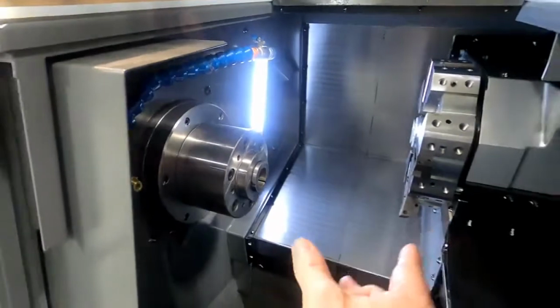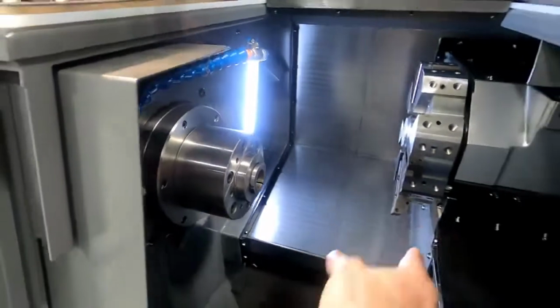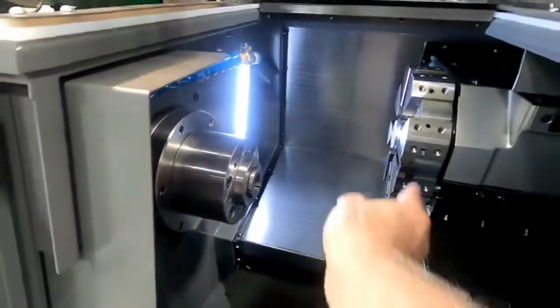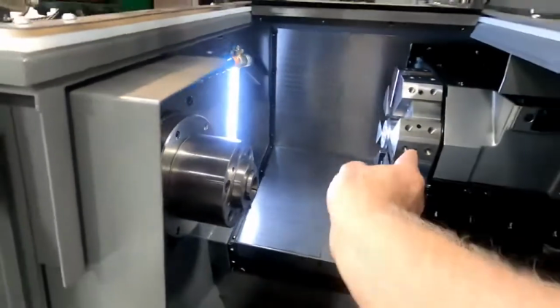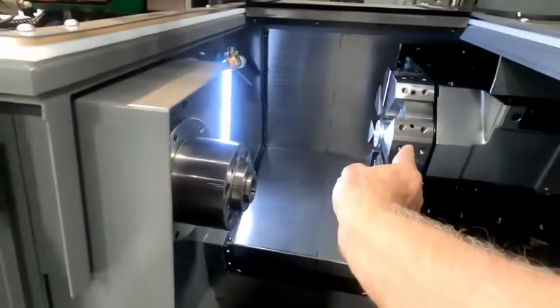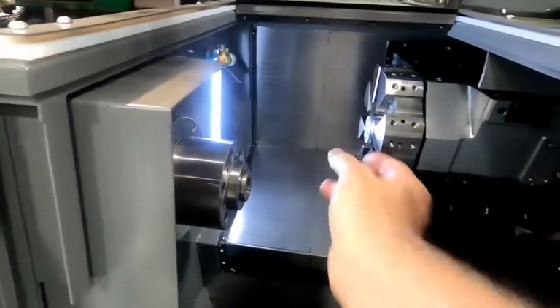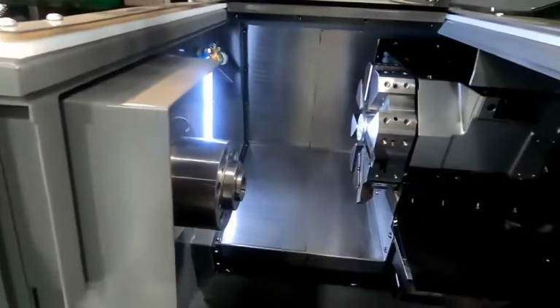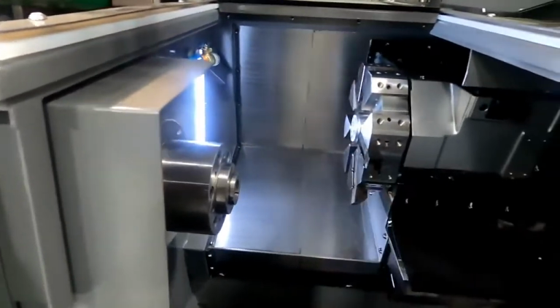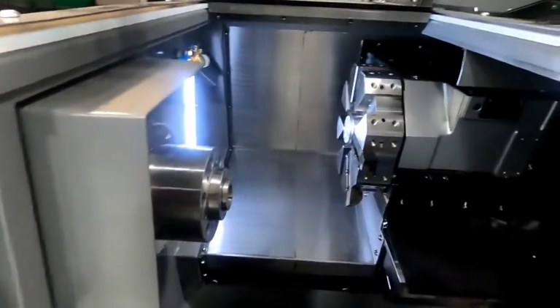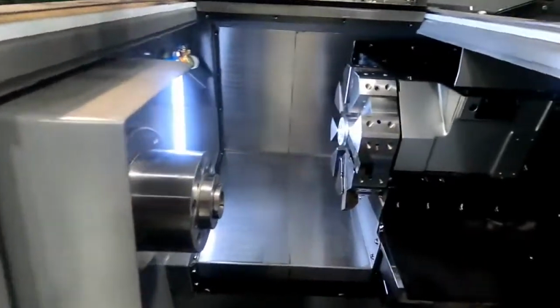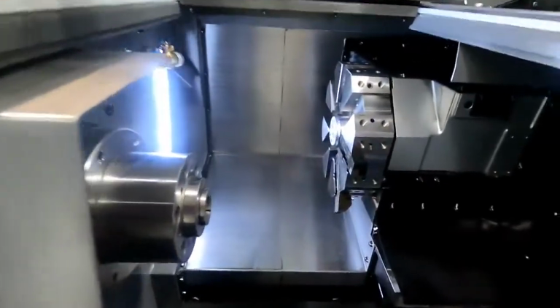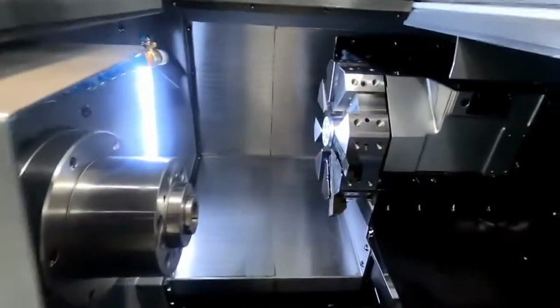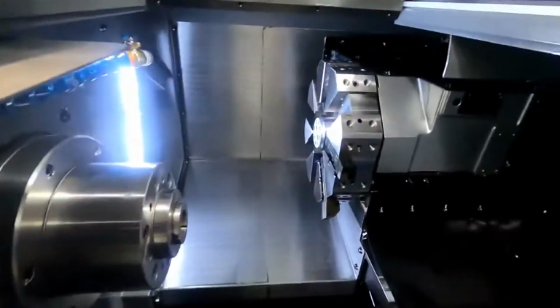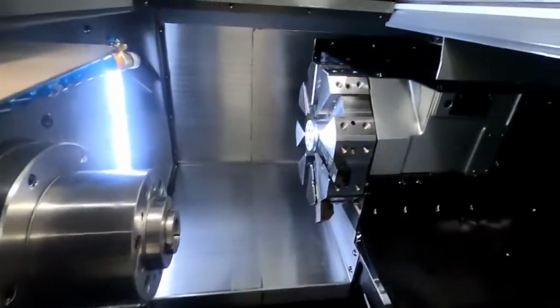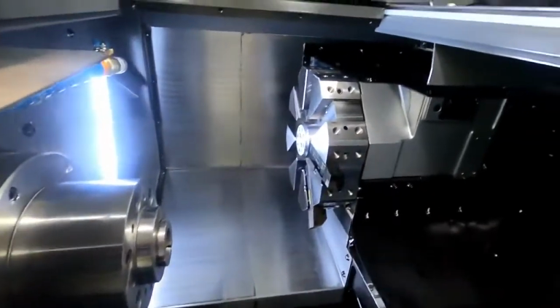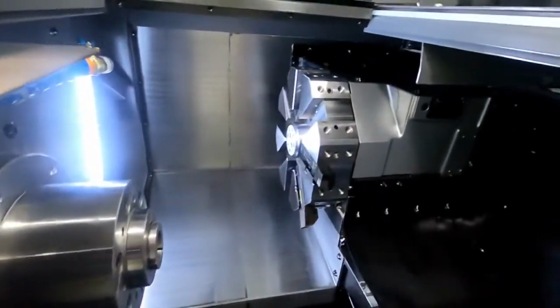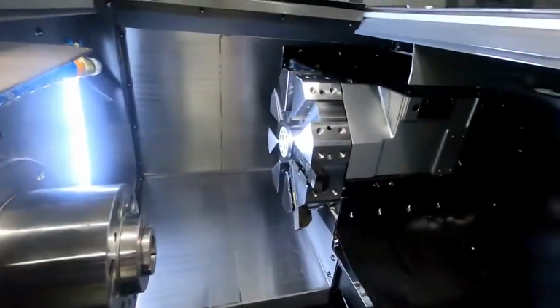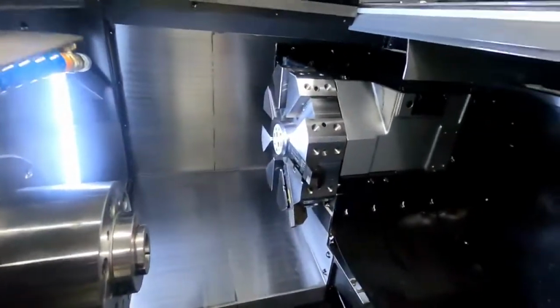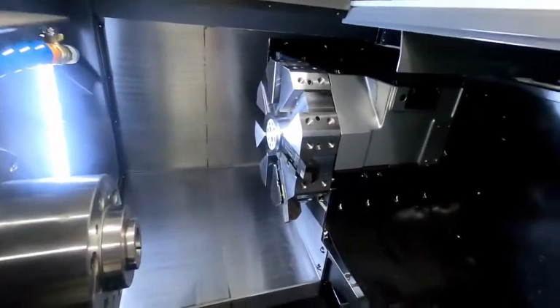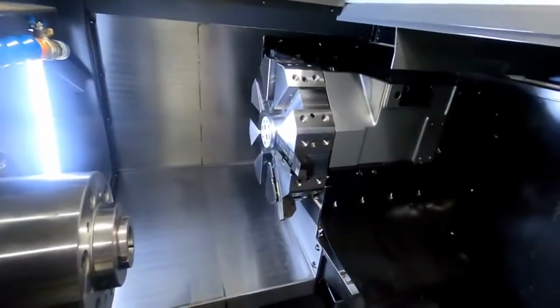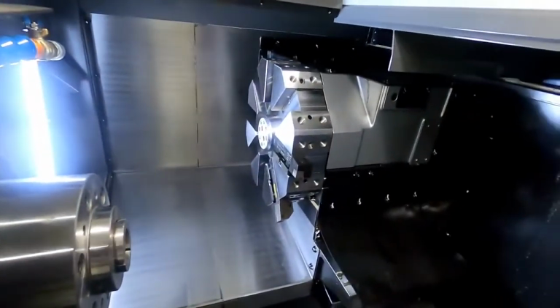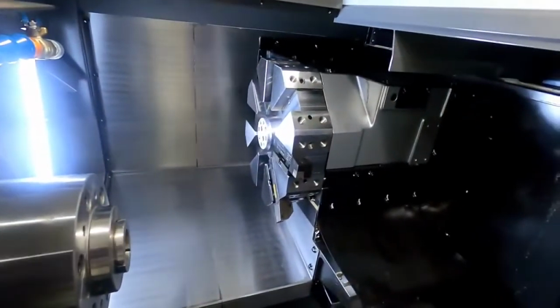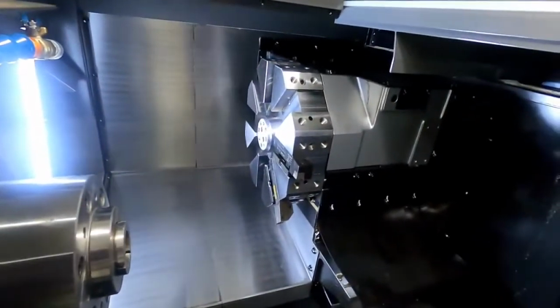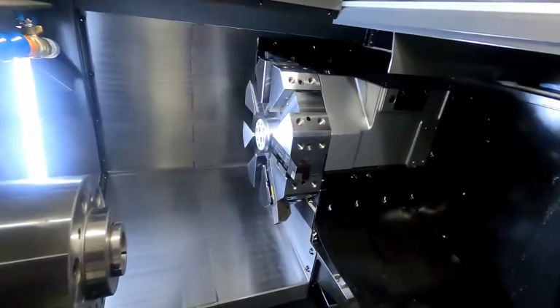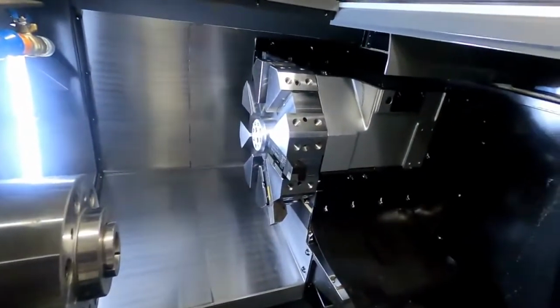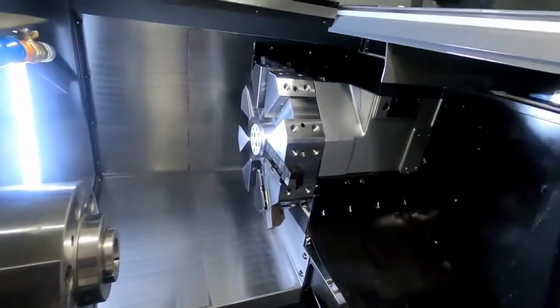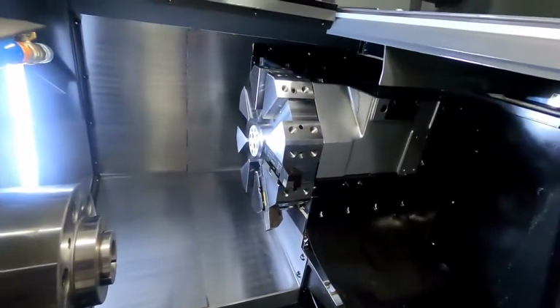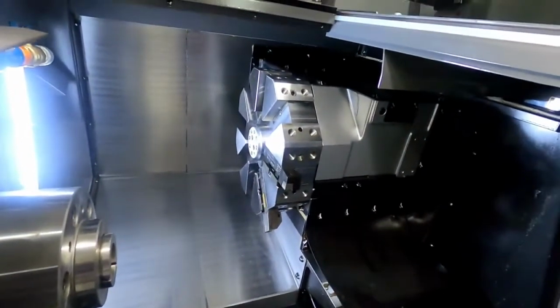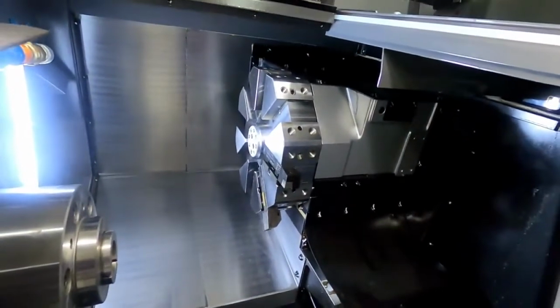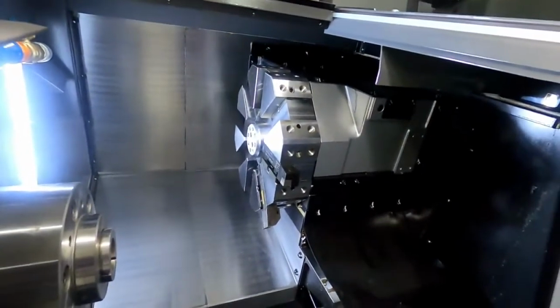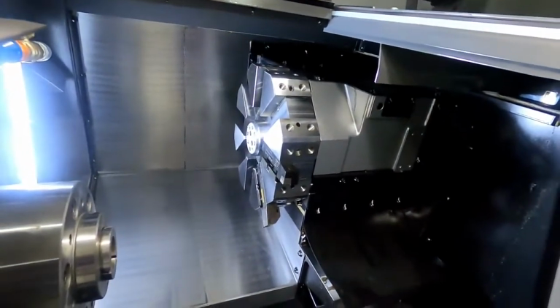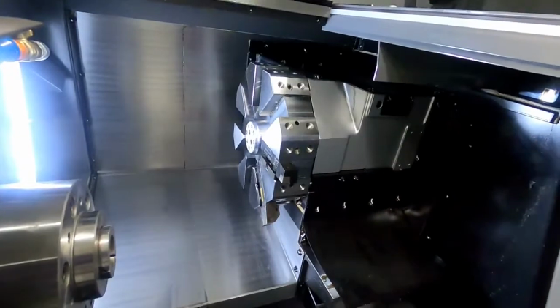This is the eight station static turret. This machine is a box way machine.